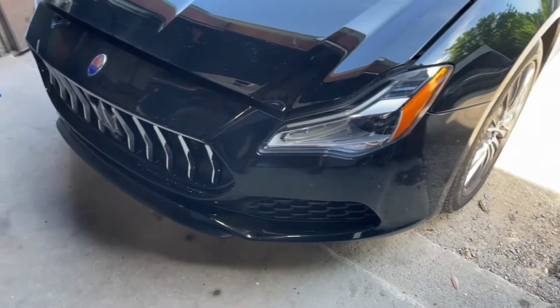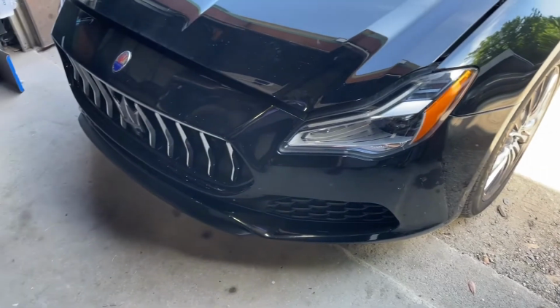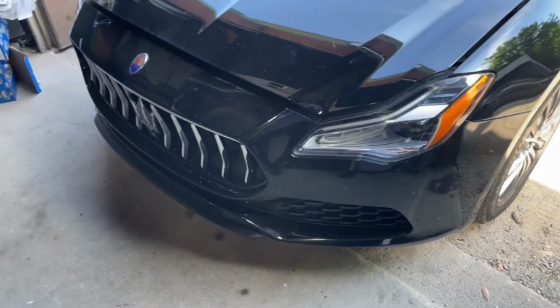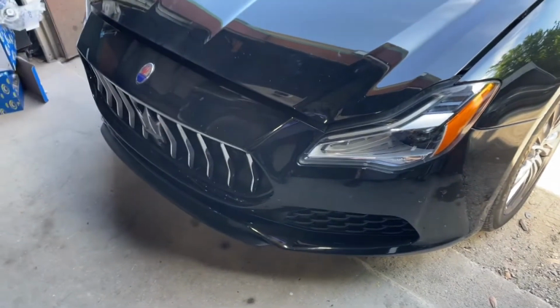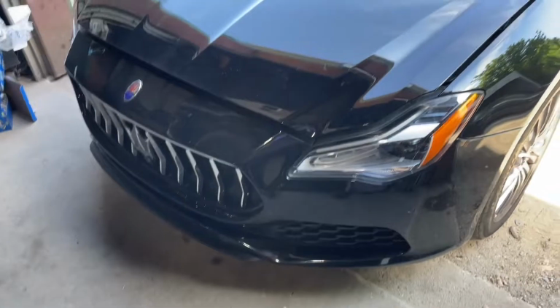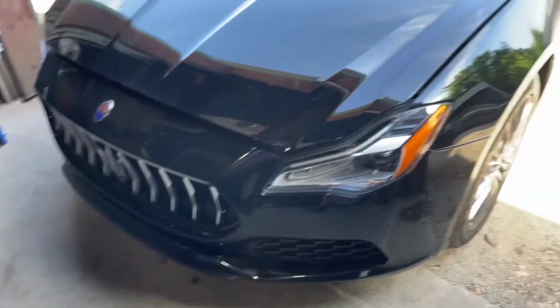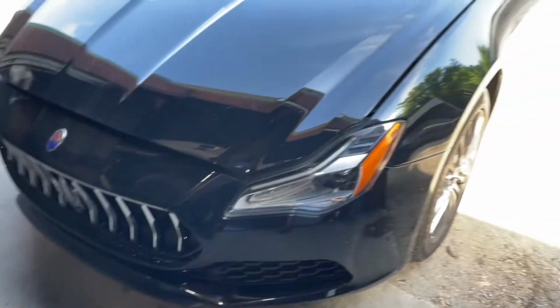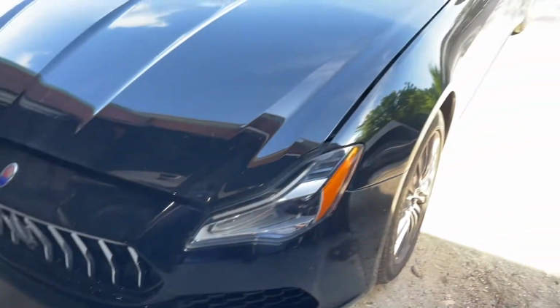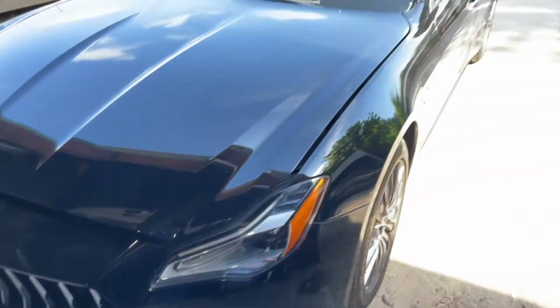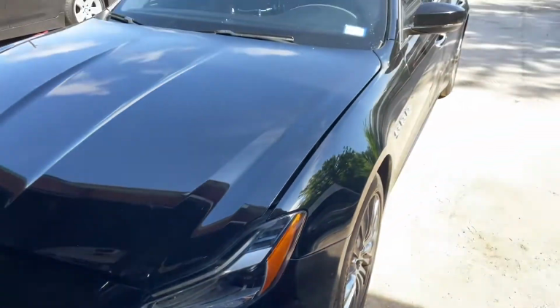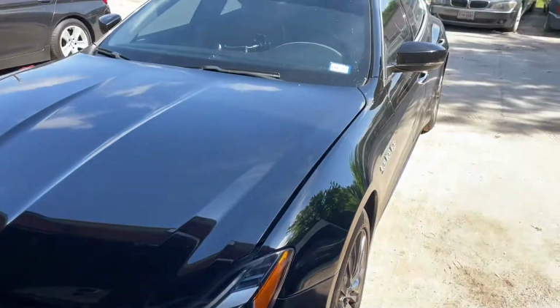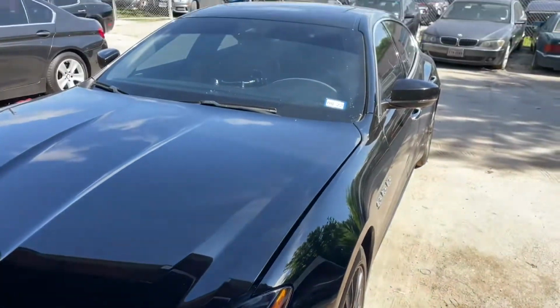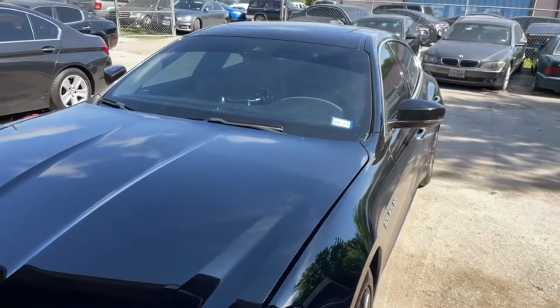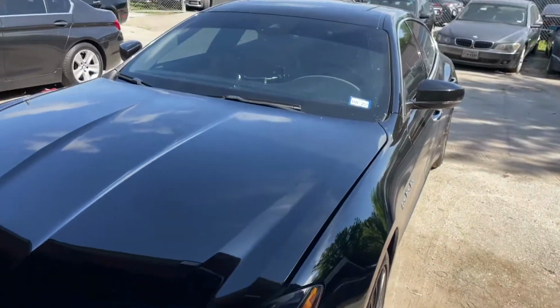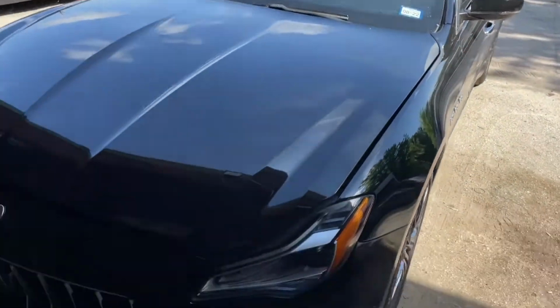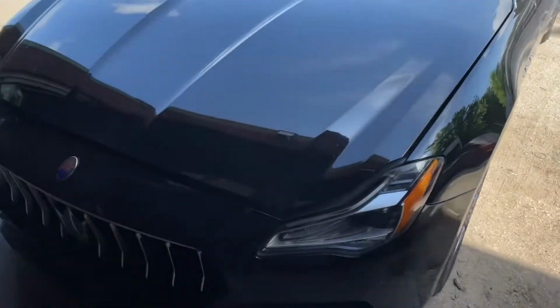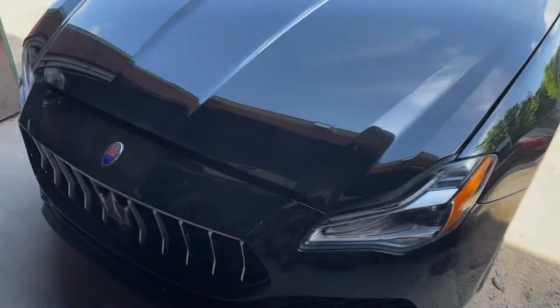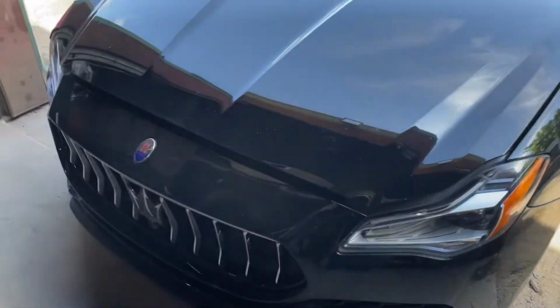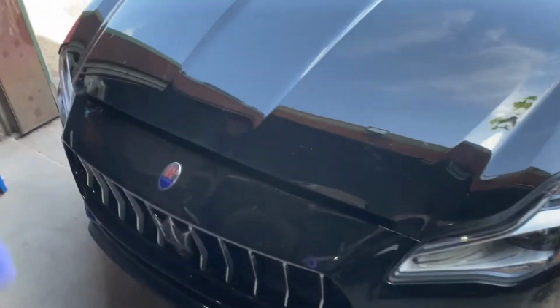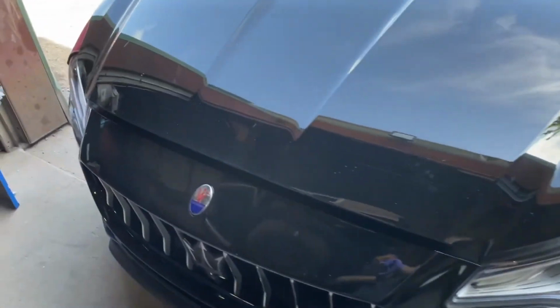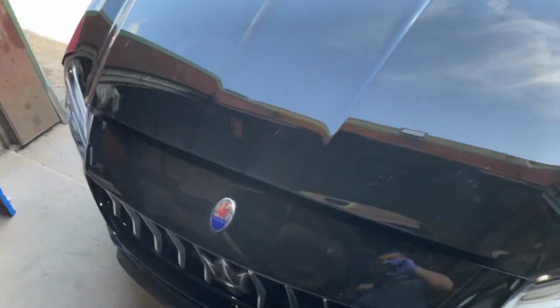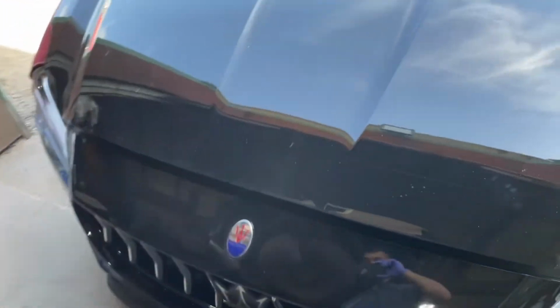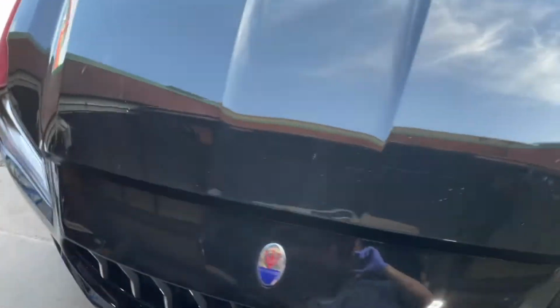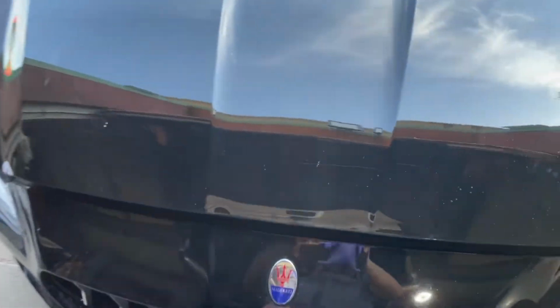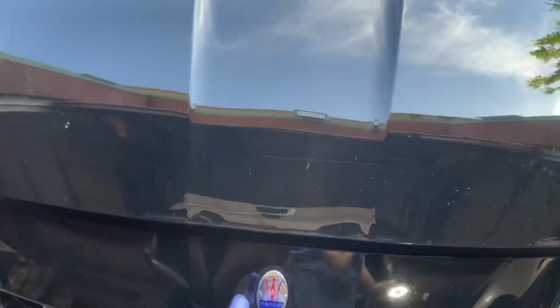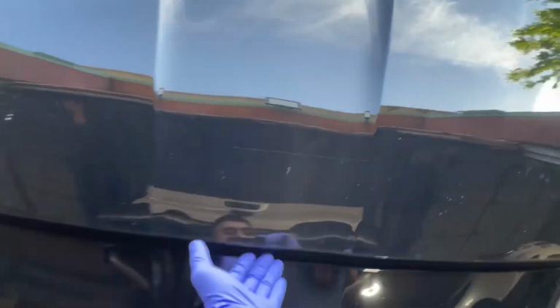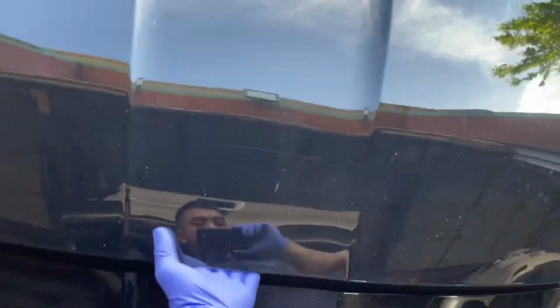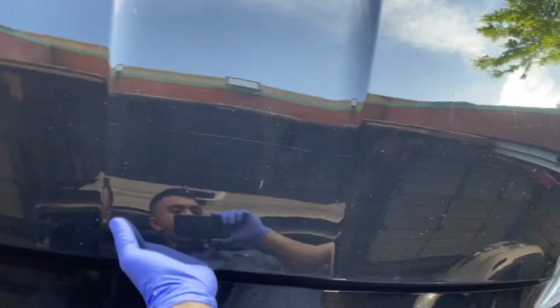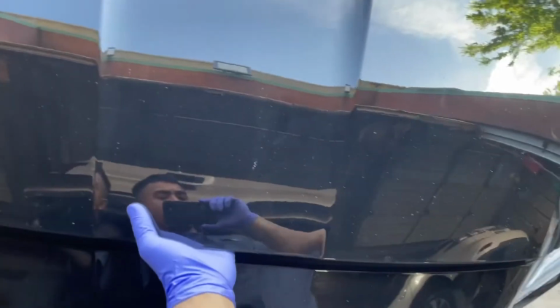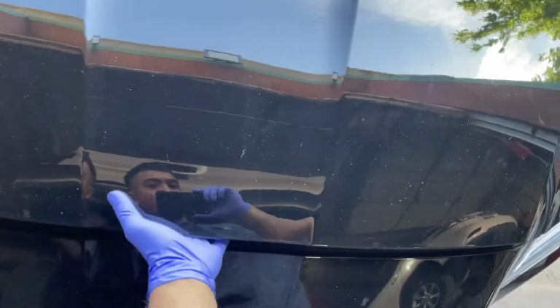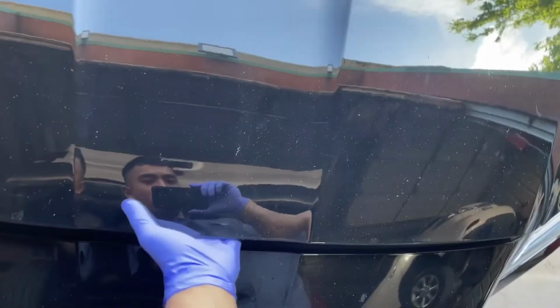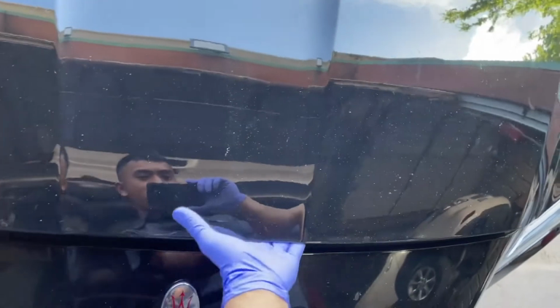Today we have a 2018 Maserati Quattroporte S. We'll be replacing the cabin filter, air filter, and doing an oil change.